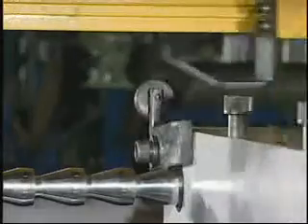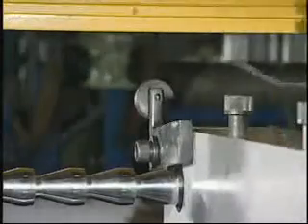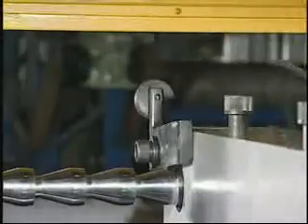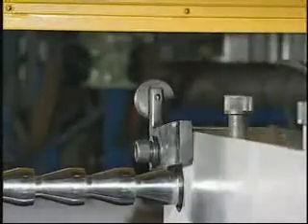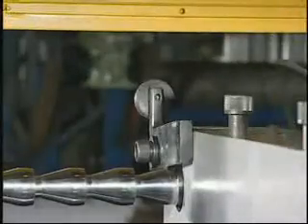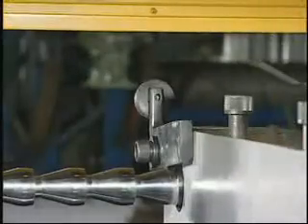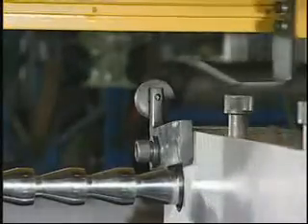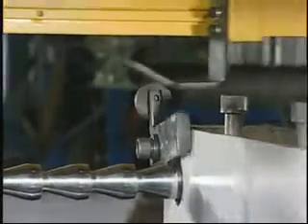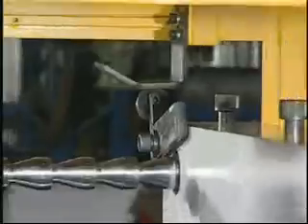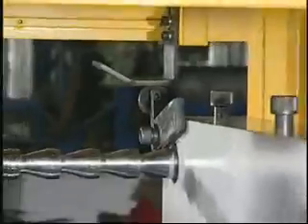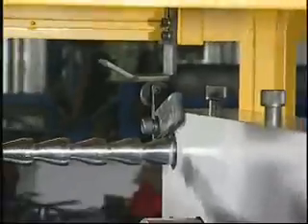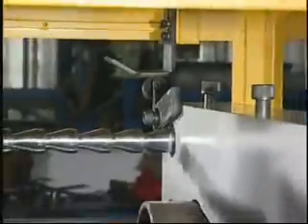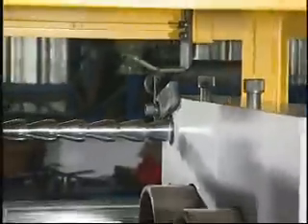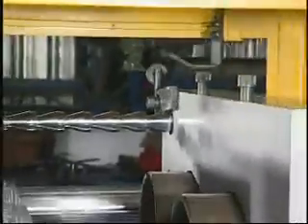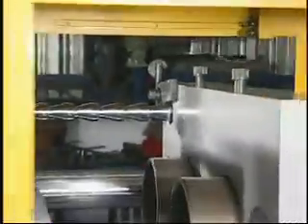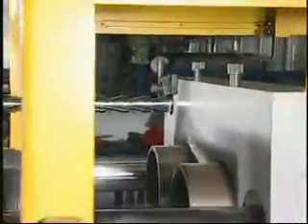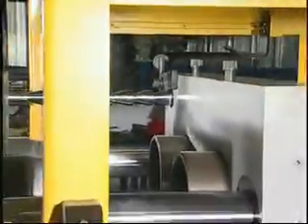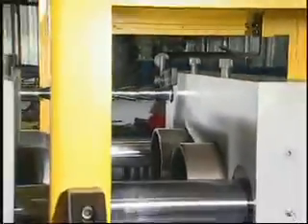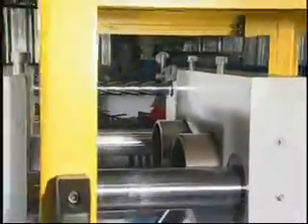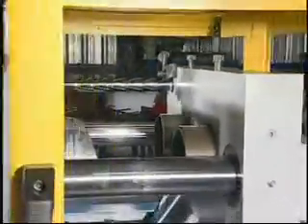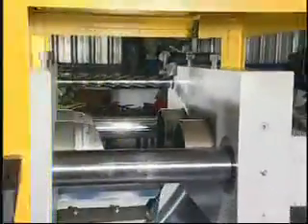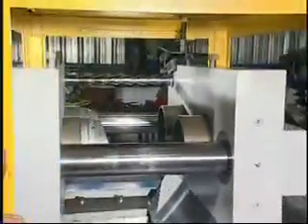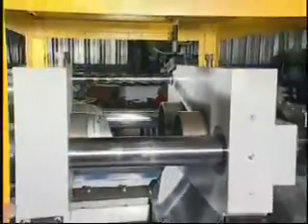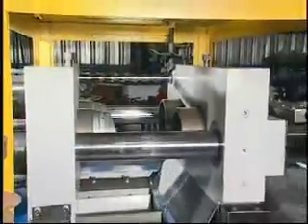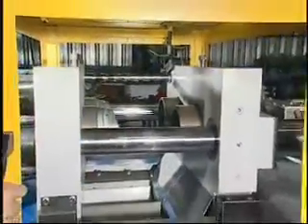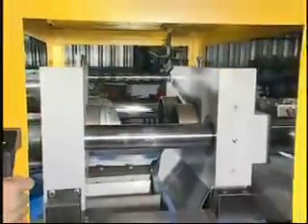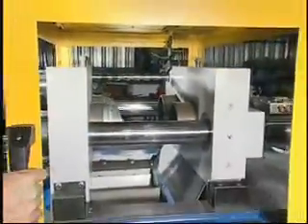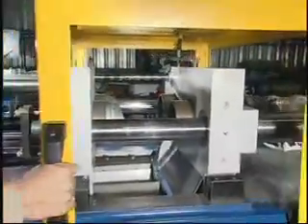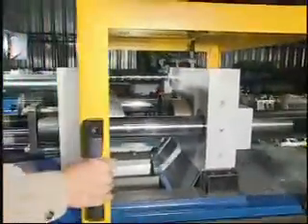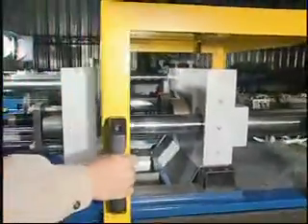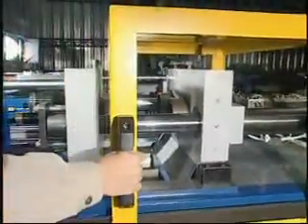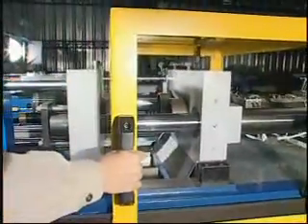Safety door system. Mechanical and electrical double protection for mold closing safety.